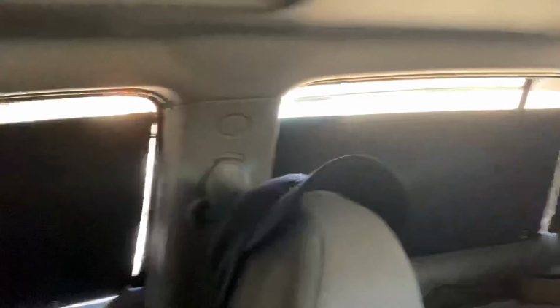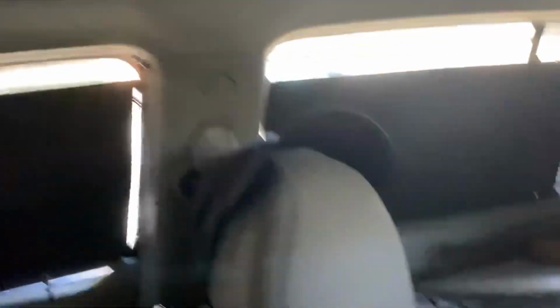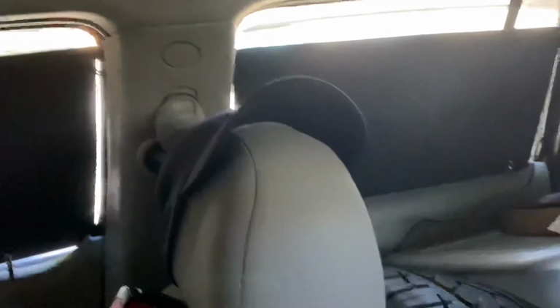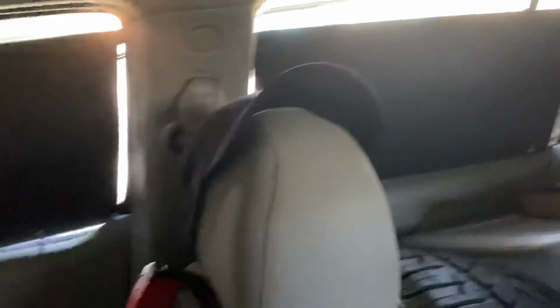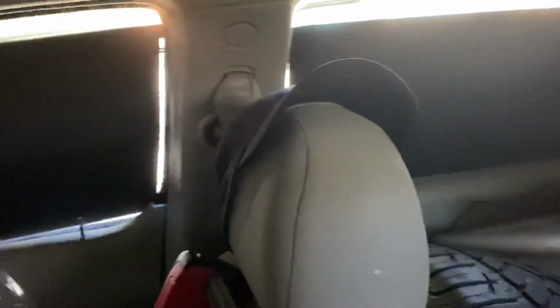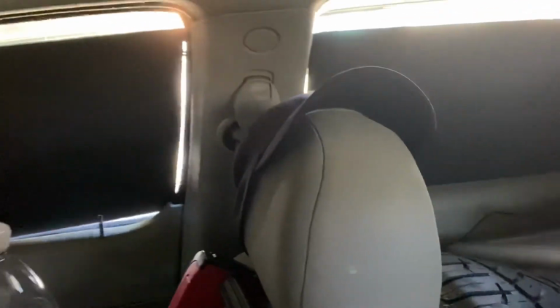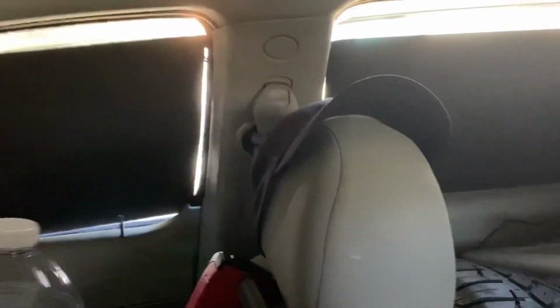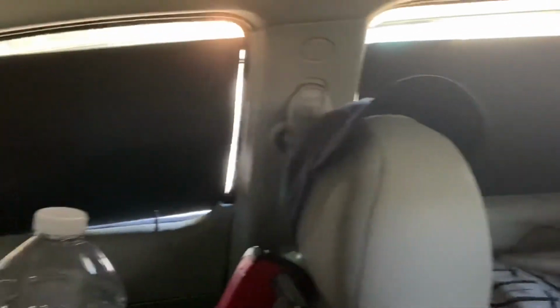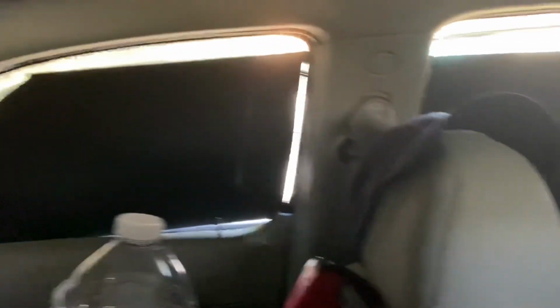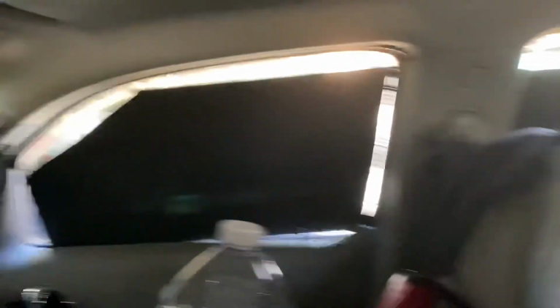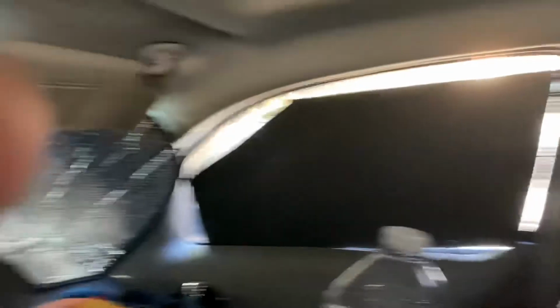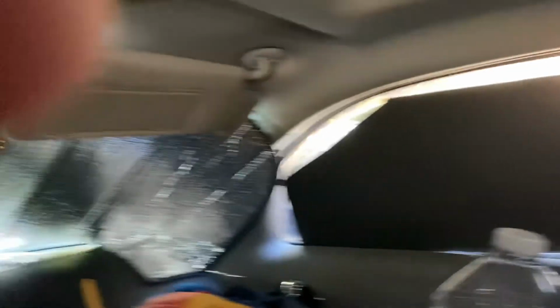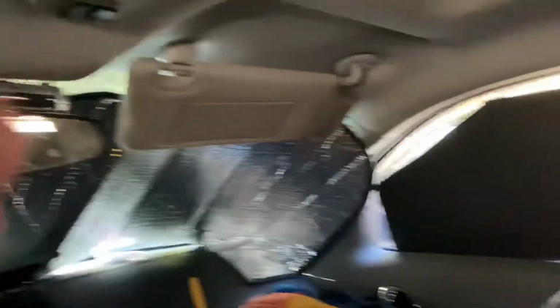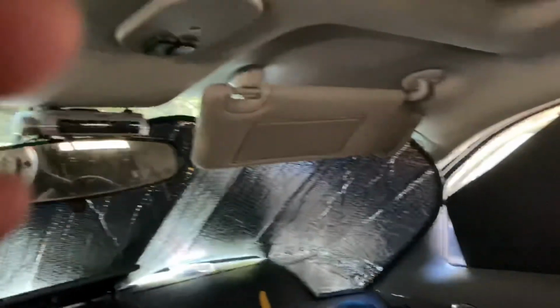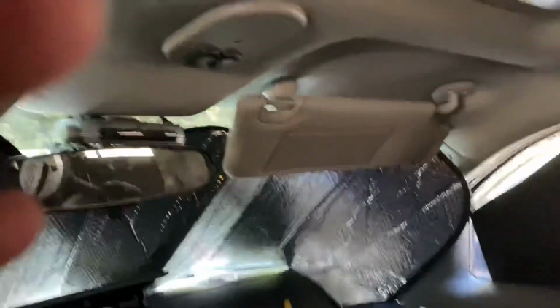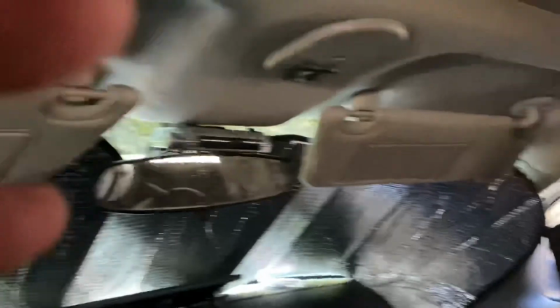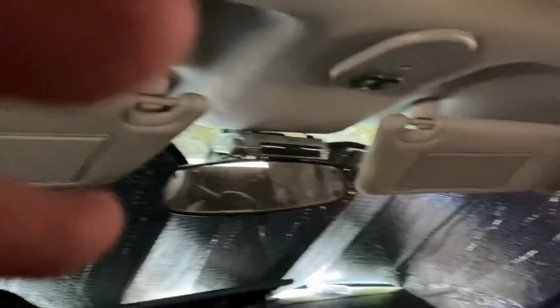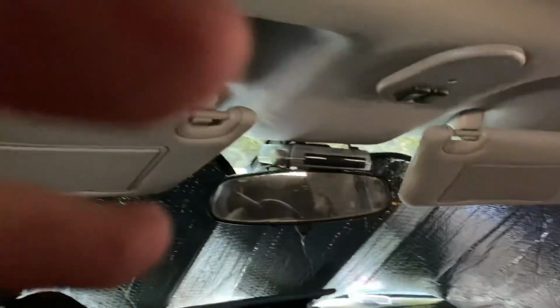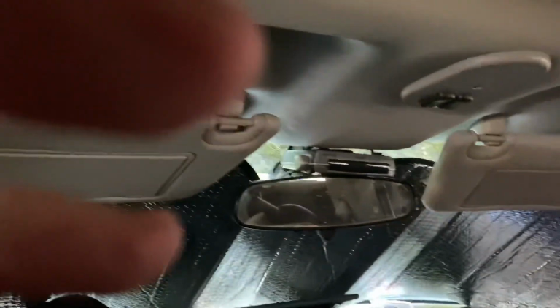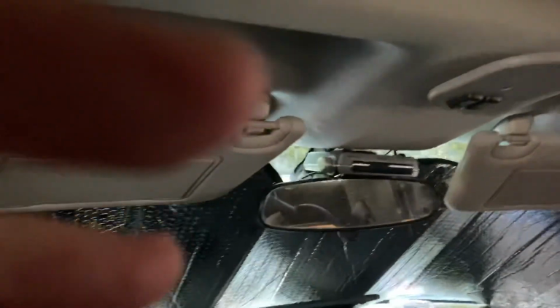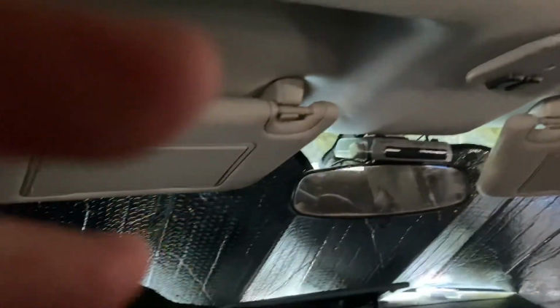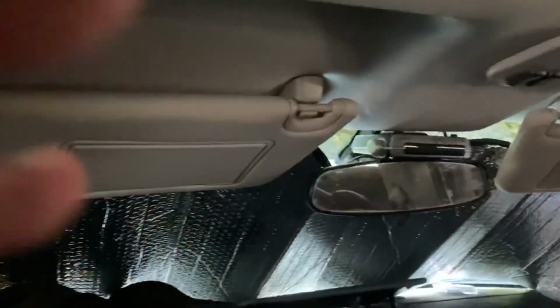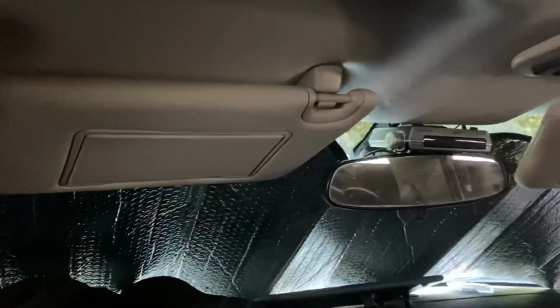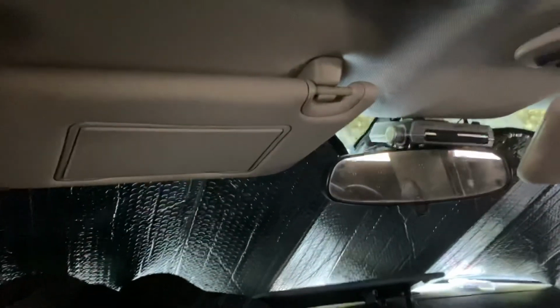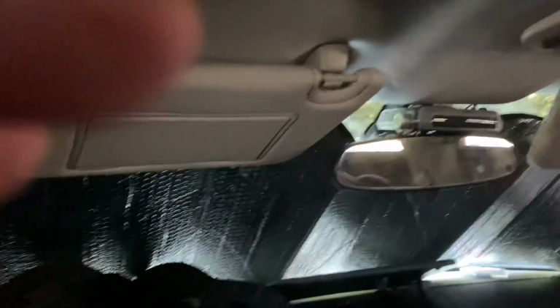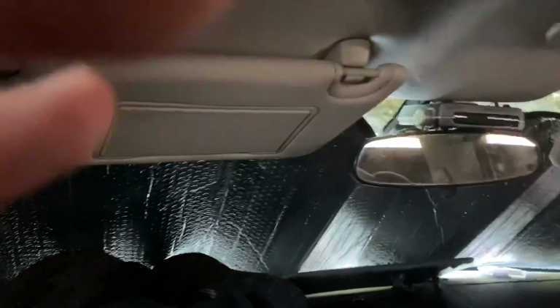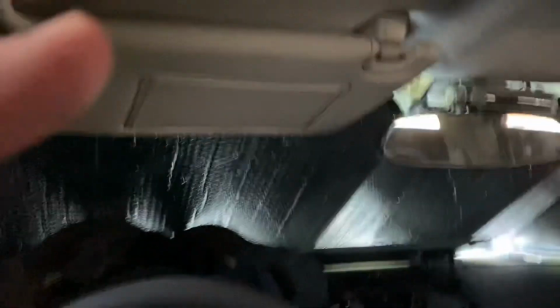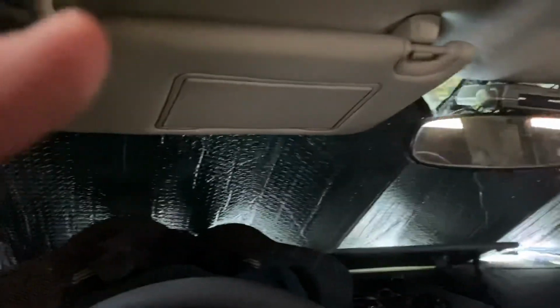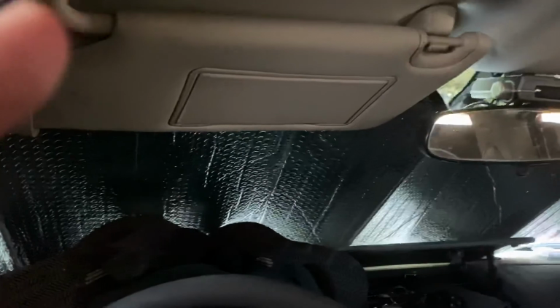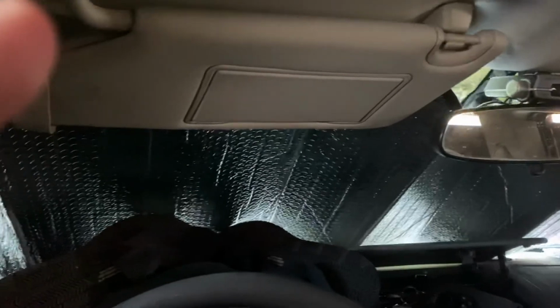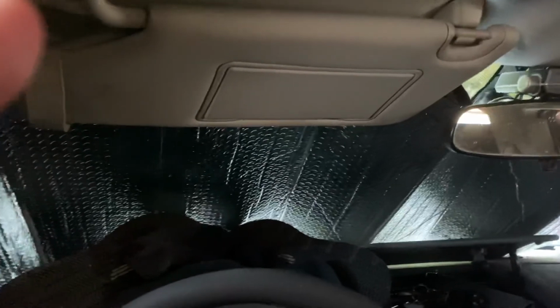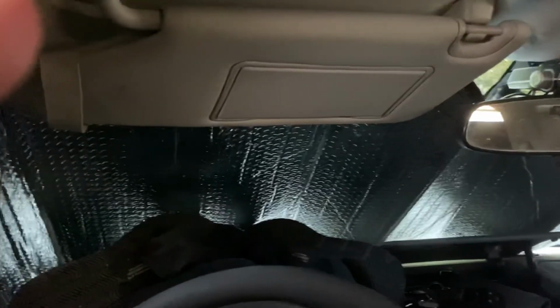I just wanted to show you my setup and how I've got everything set up. I appreciate everybody watching. Take care. Bye-bye.